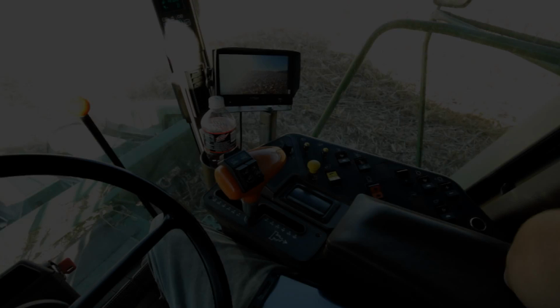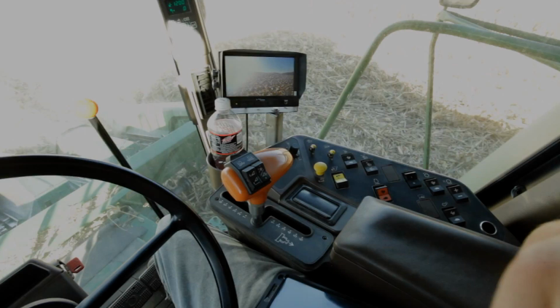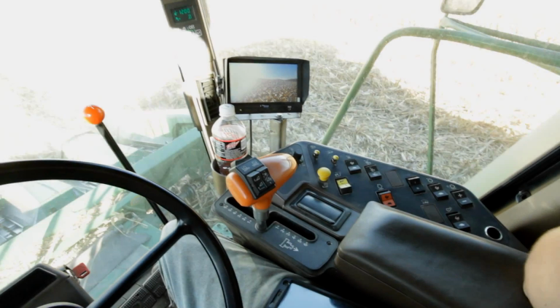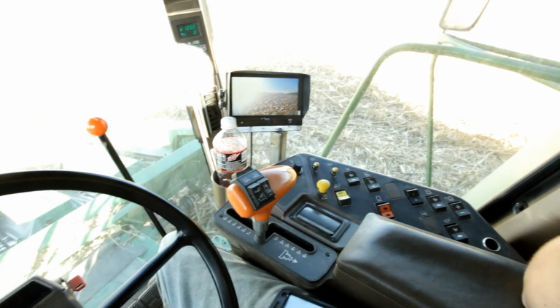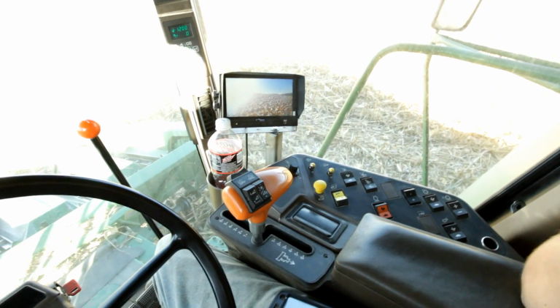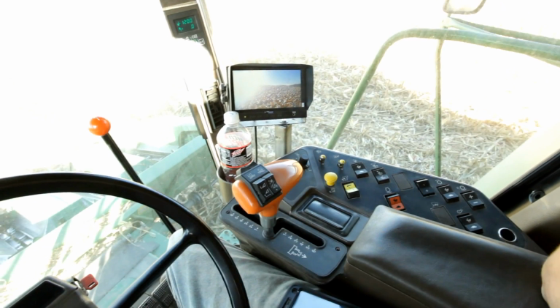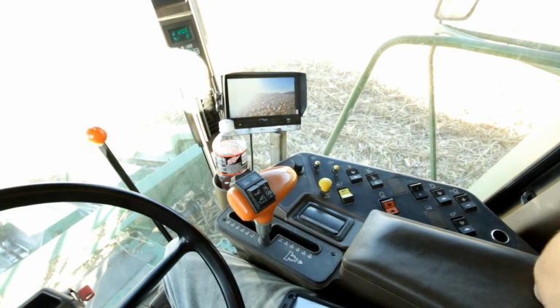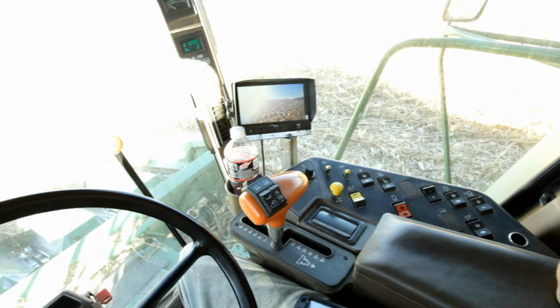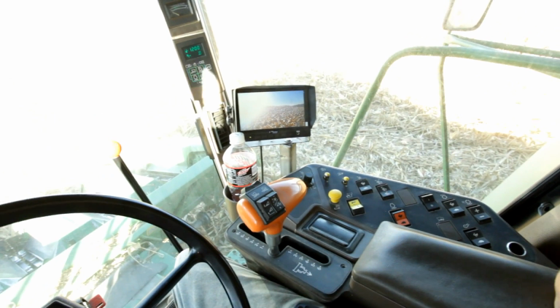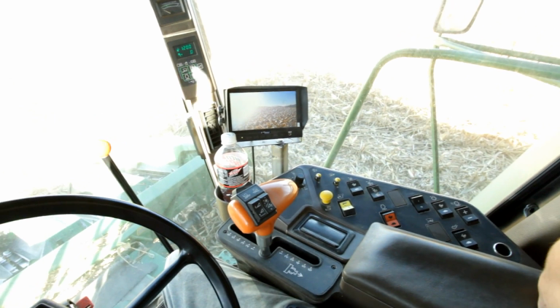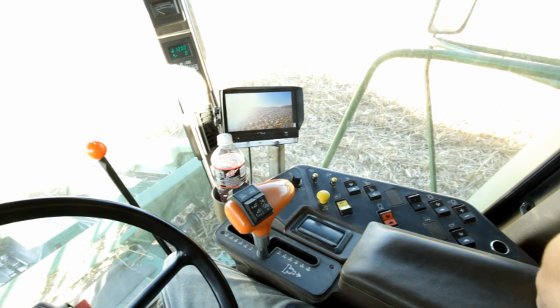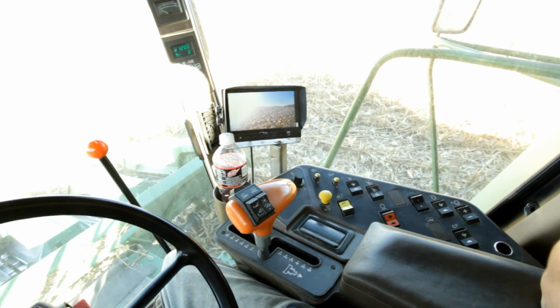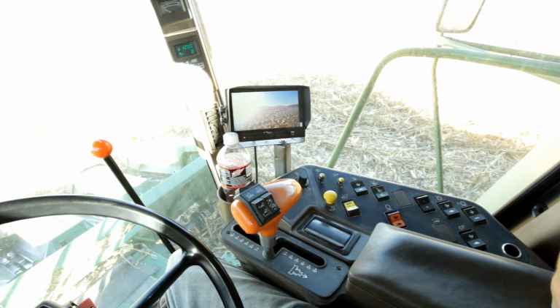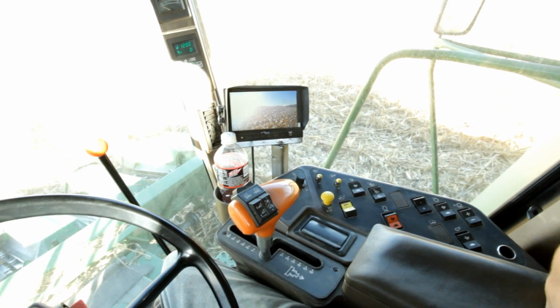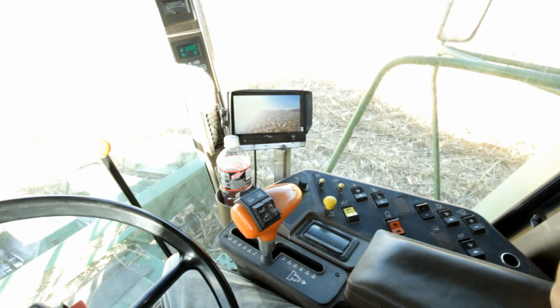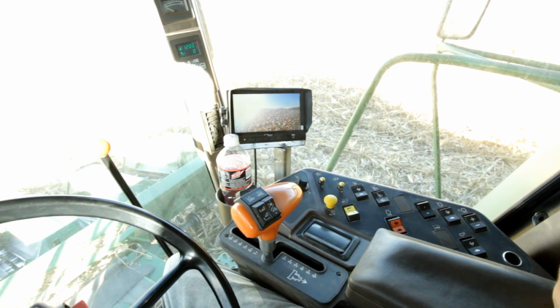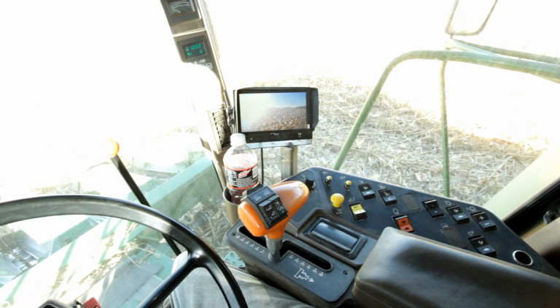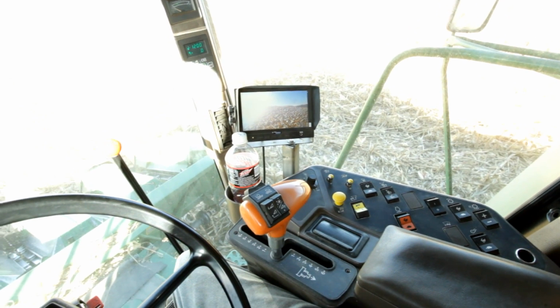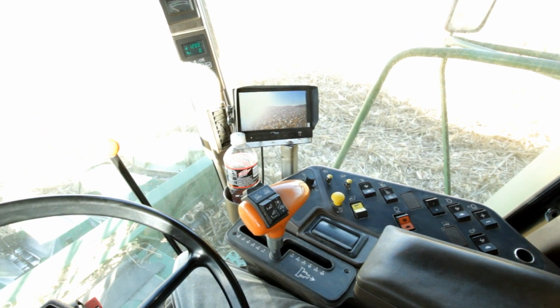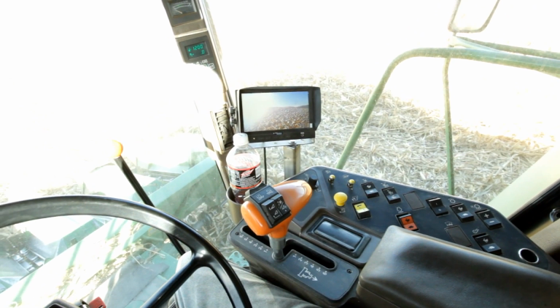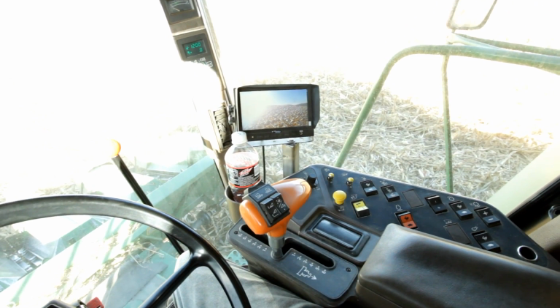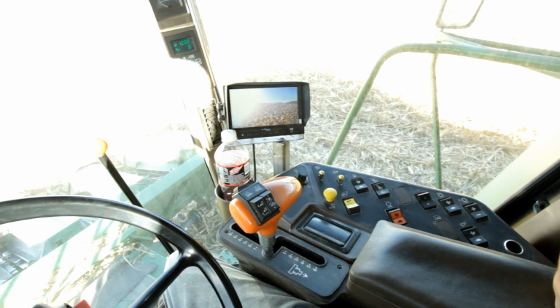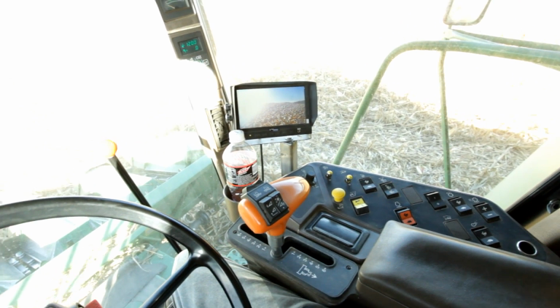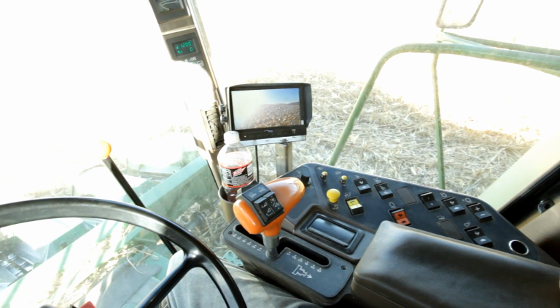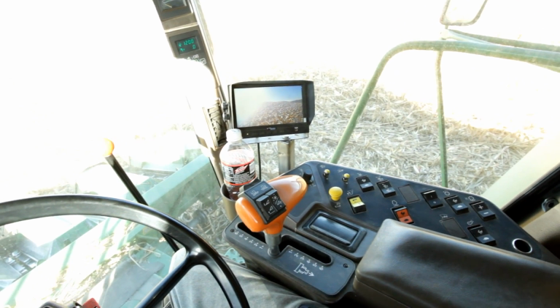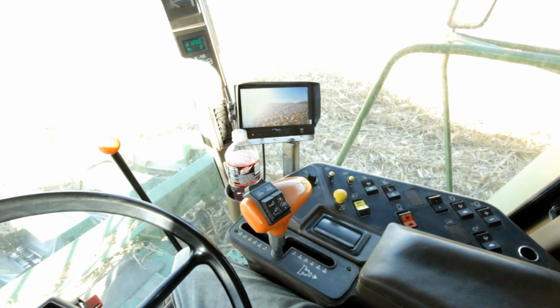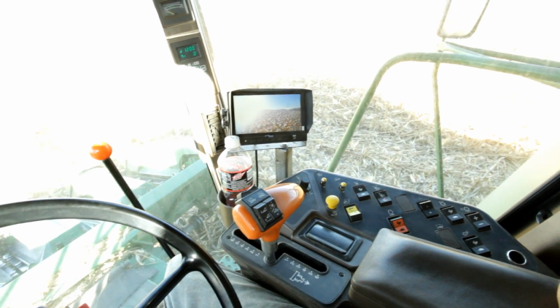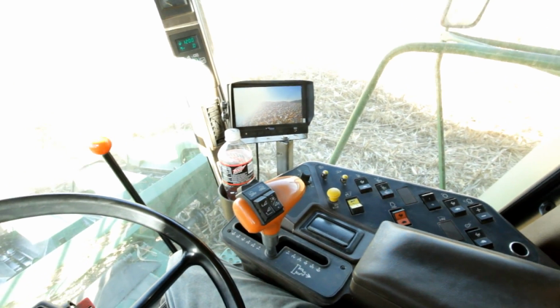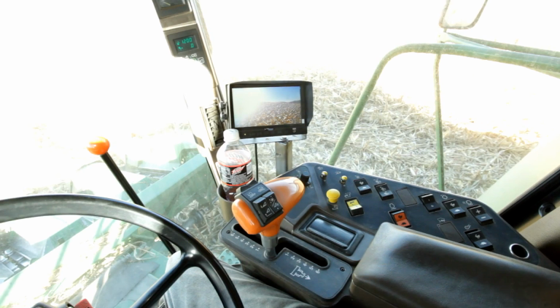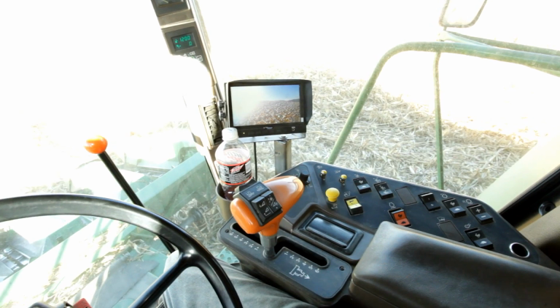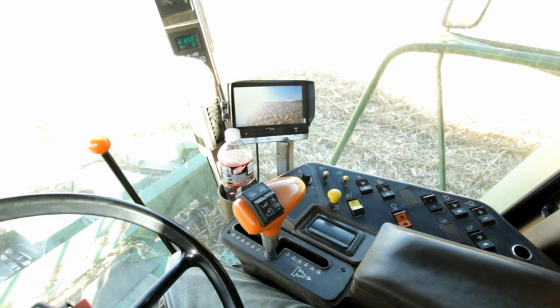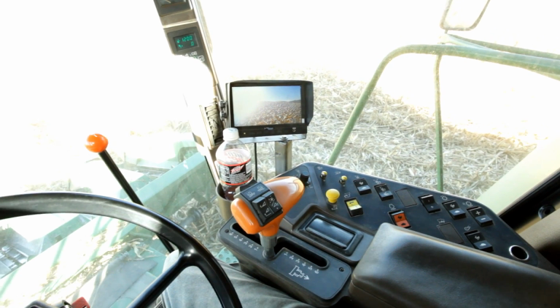How Farms Work. Controls in a 9510 John Deere Combine.